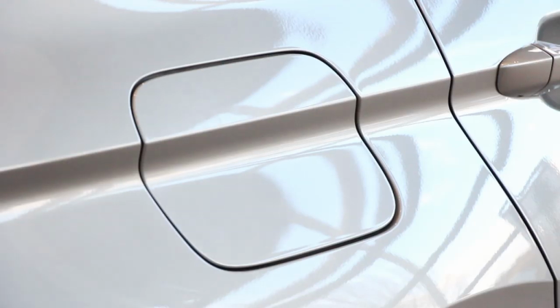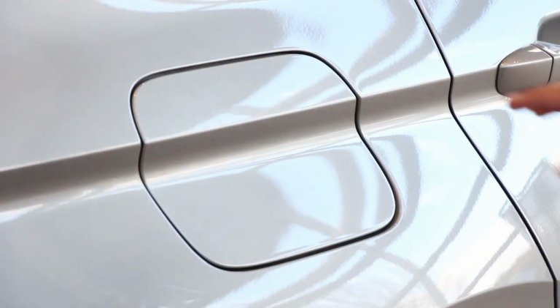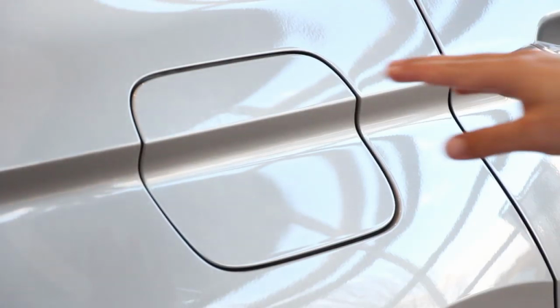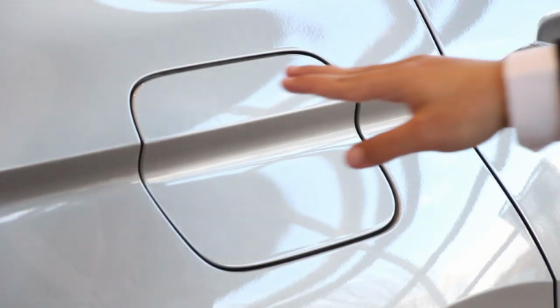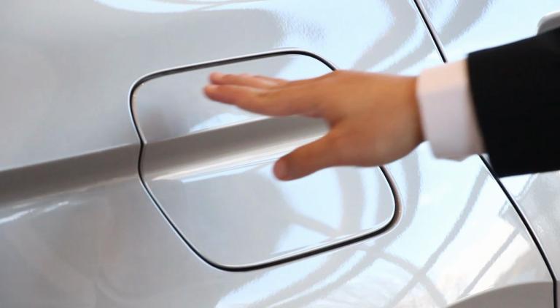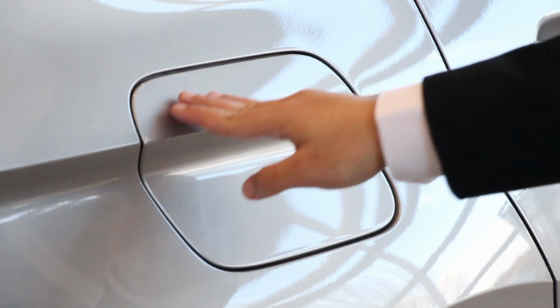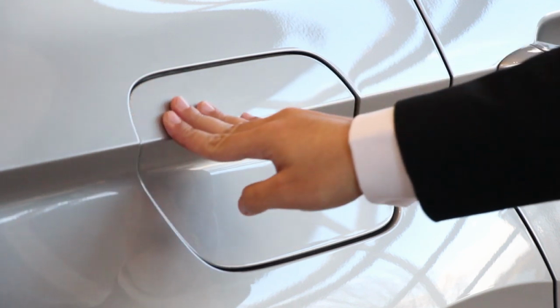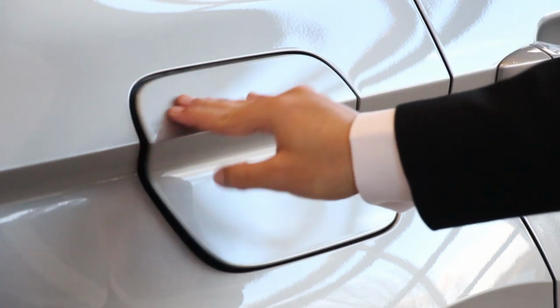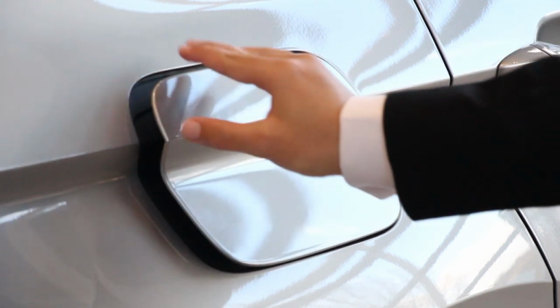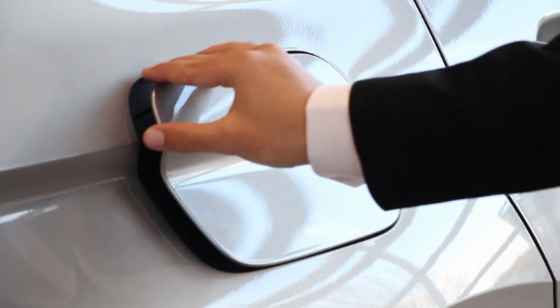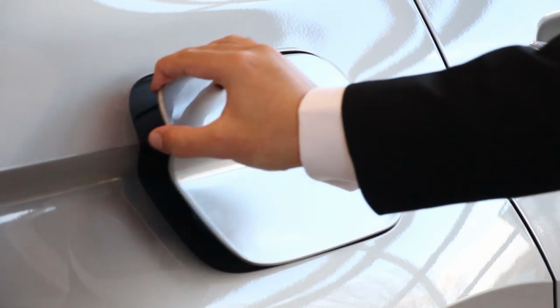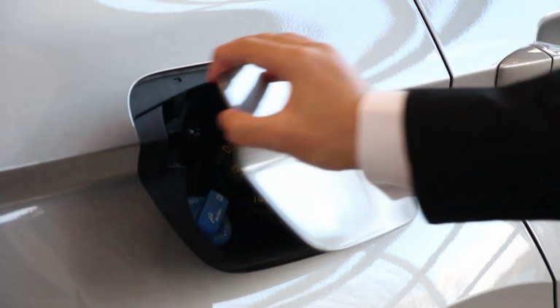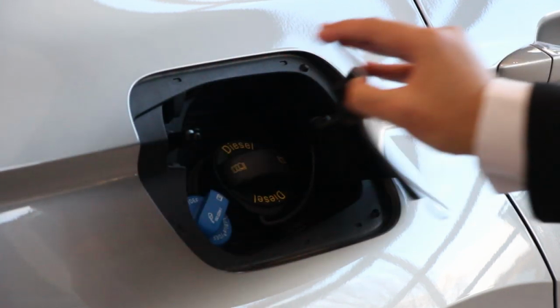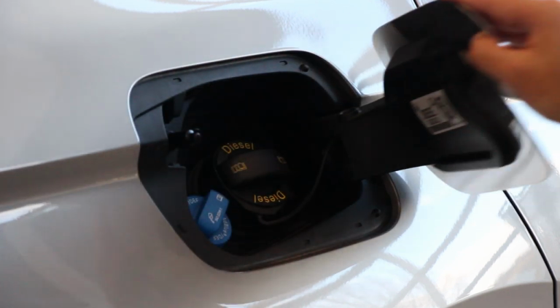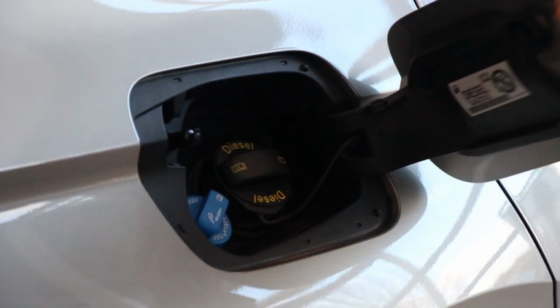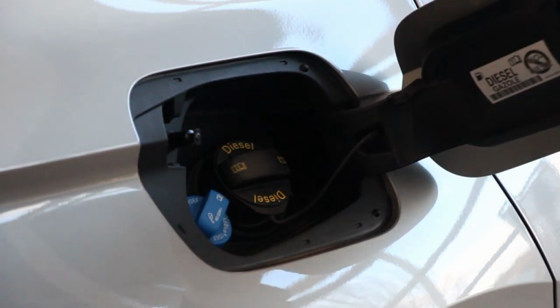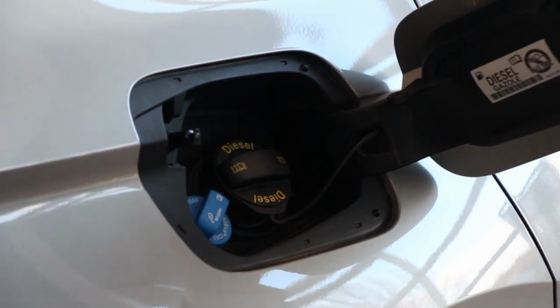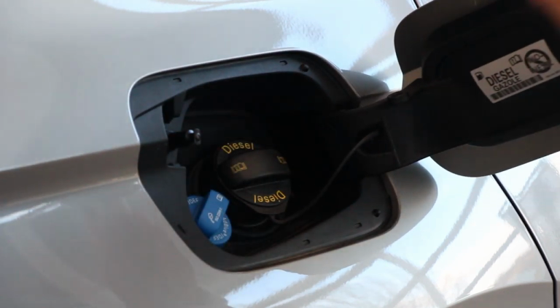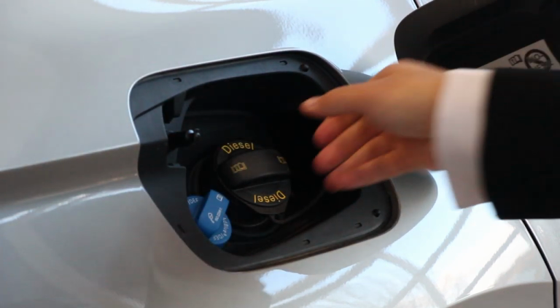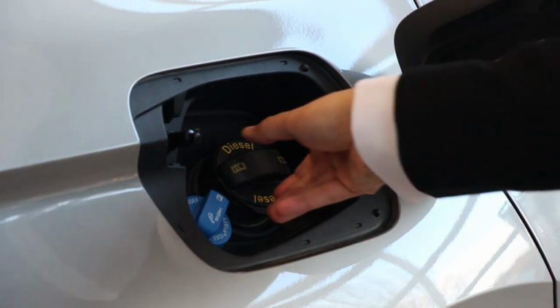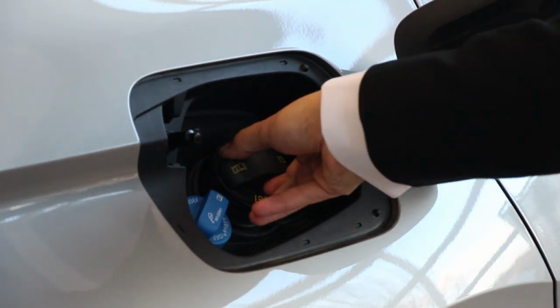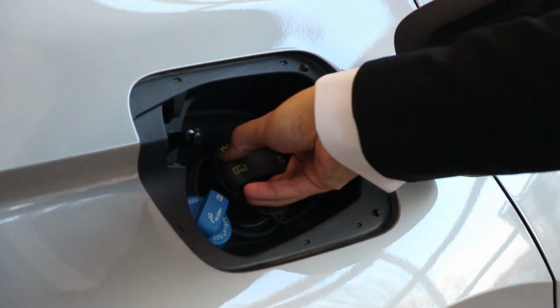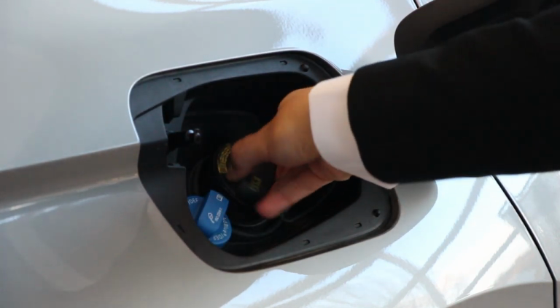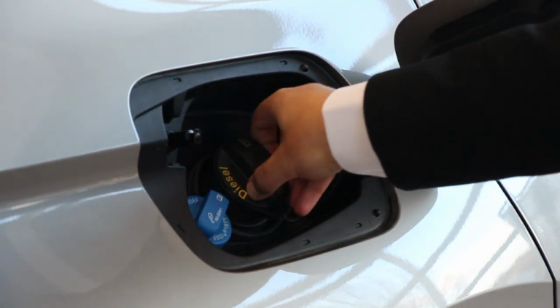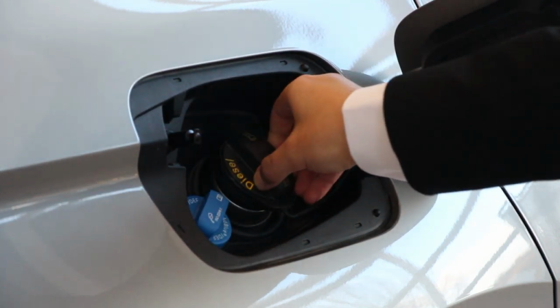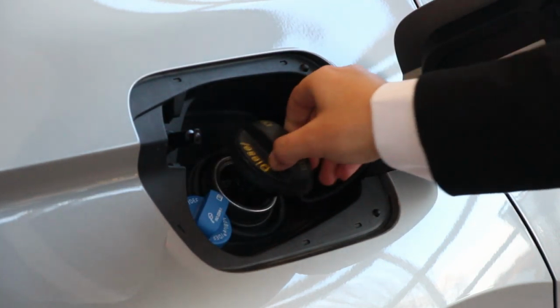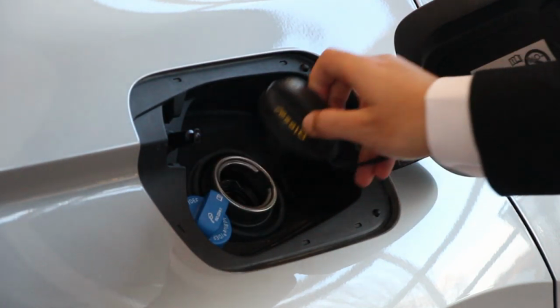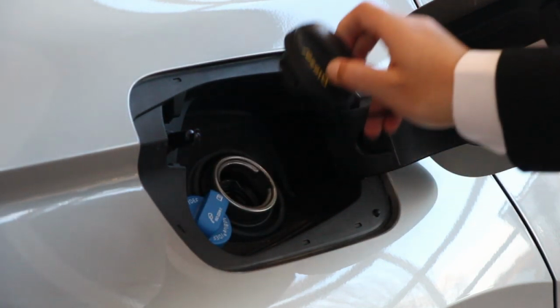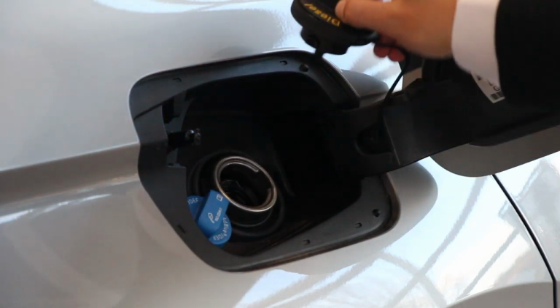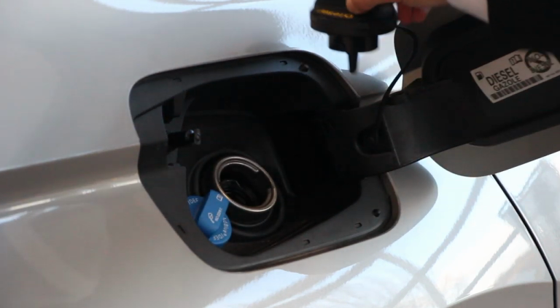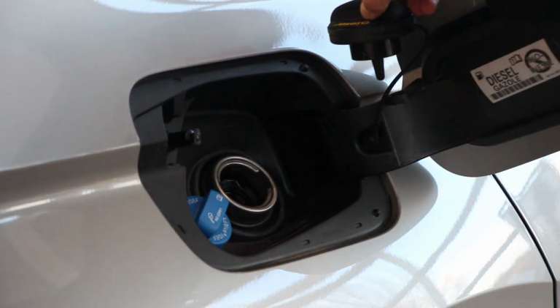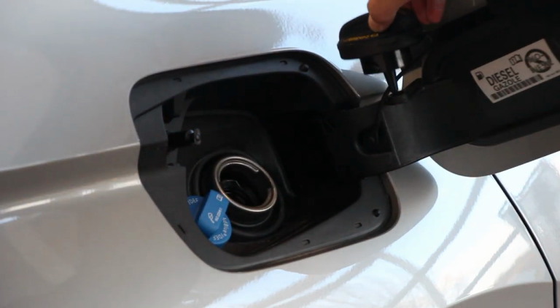At the rear of the vehicle on the near side is the fuel cap. Press to open and turn the cap counter clockwise.